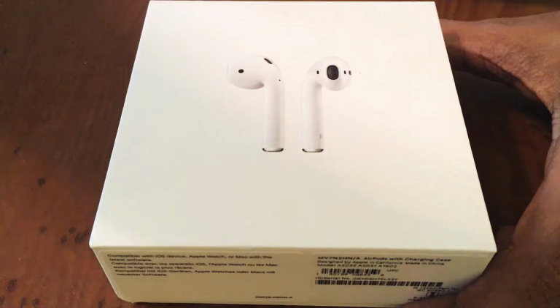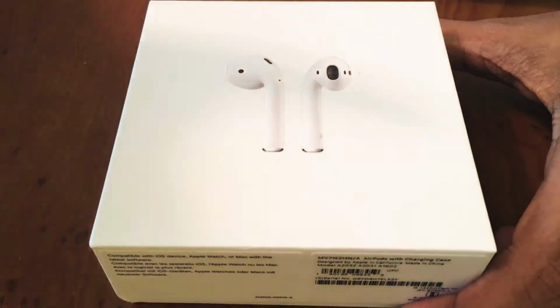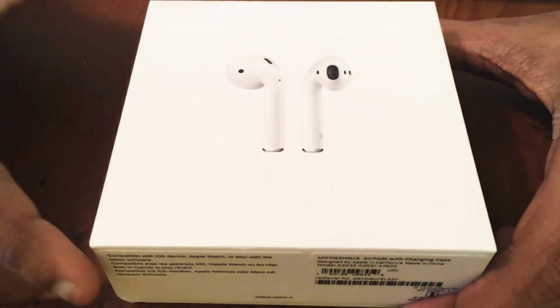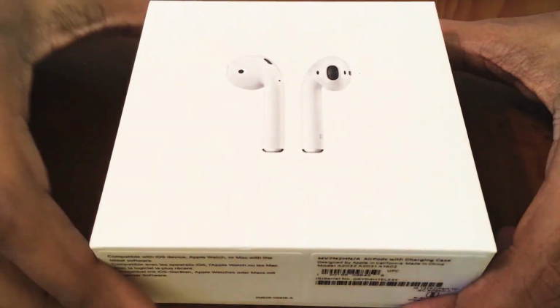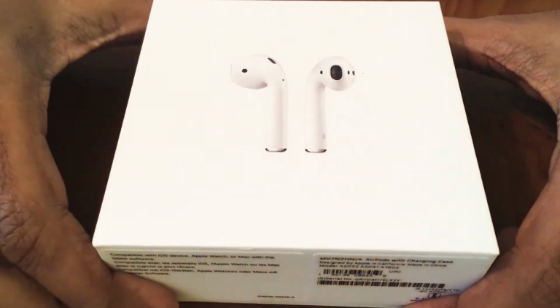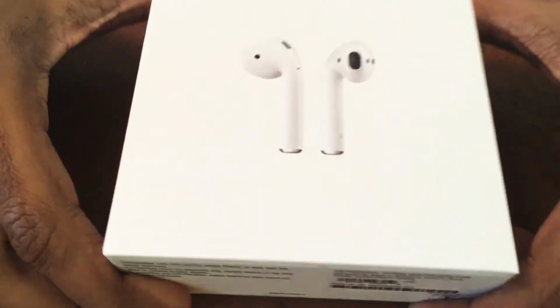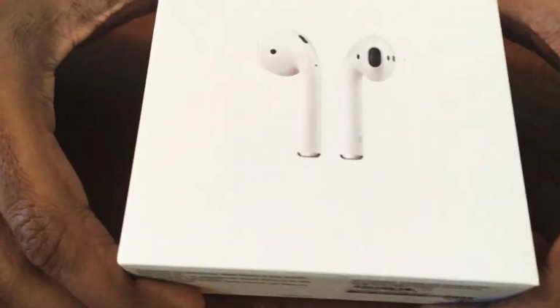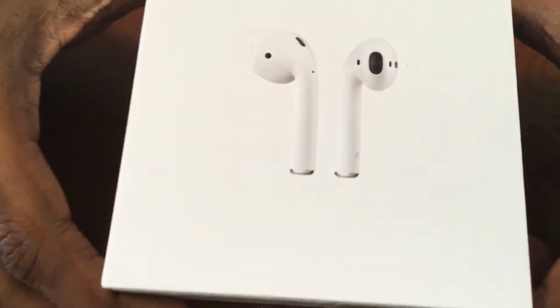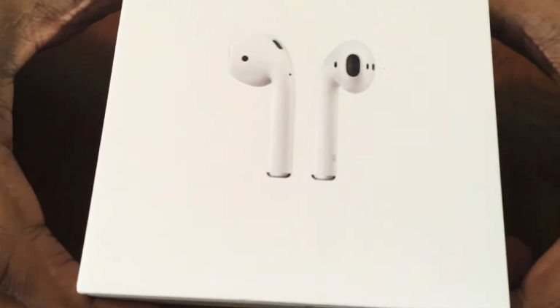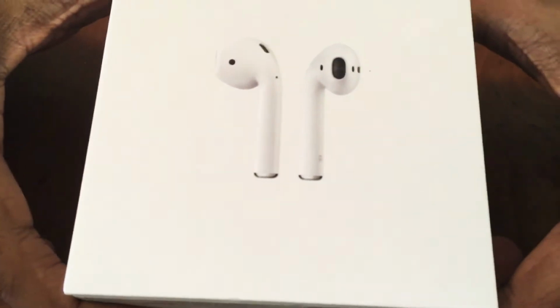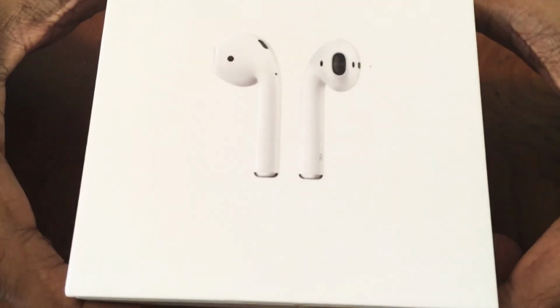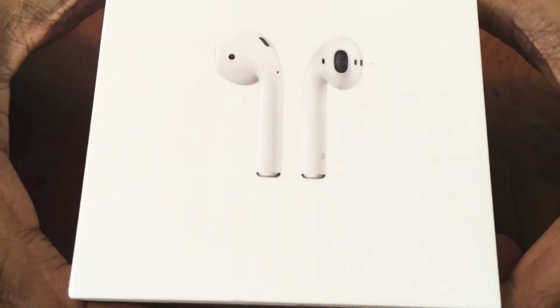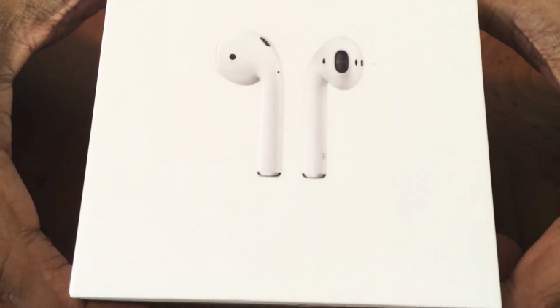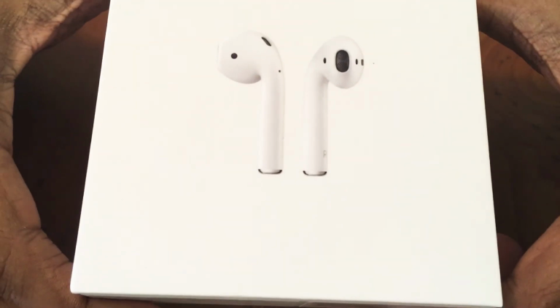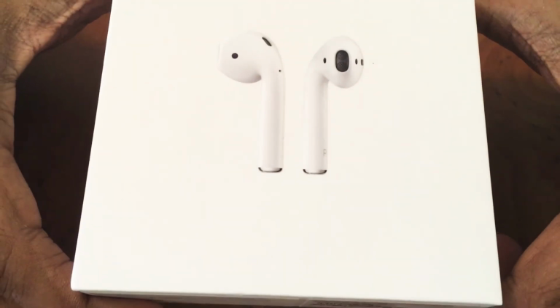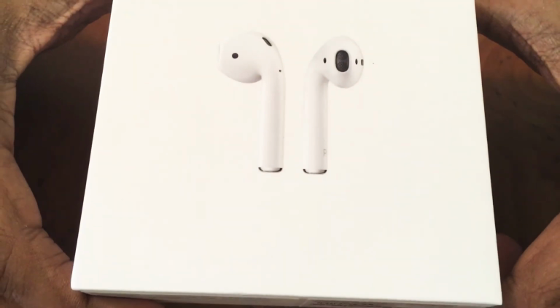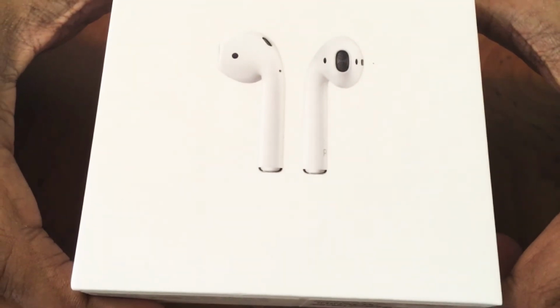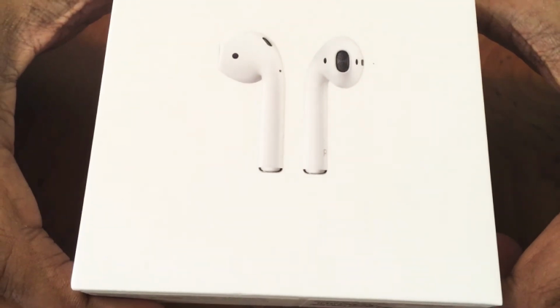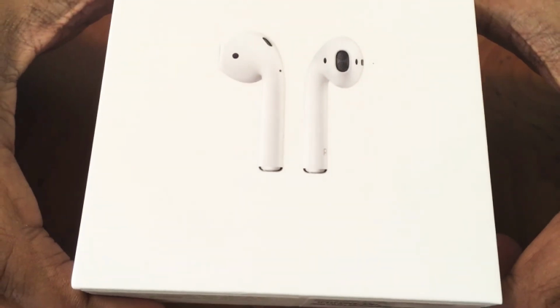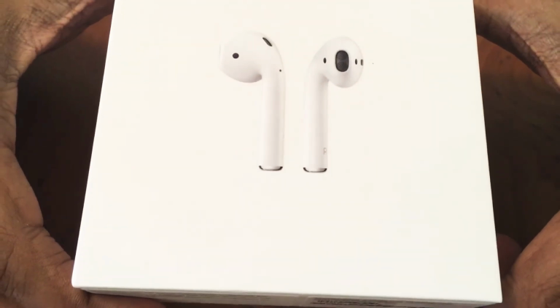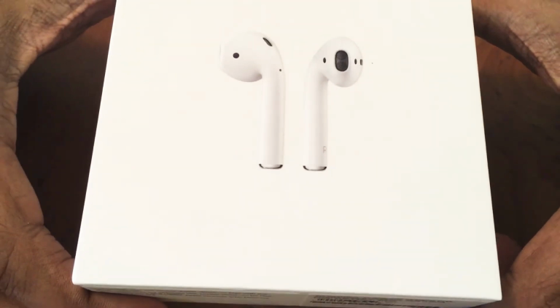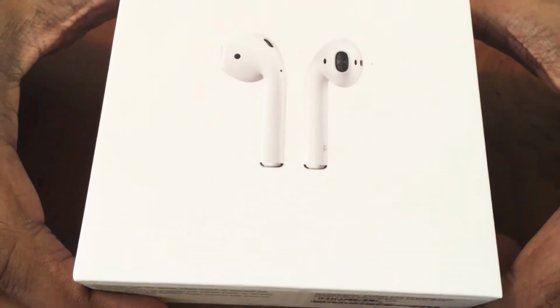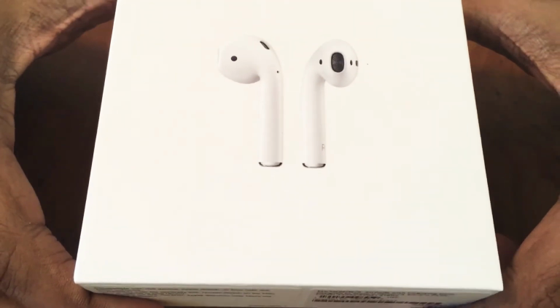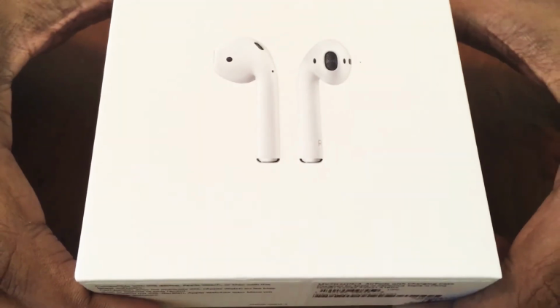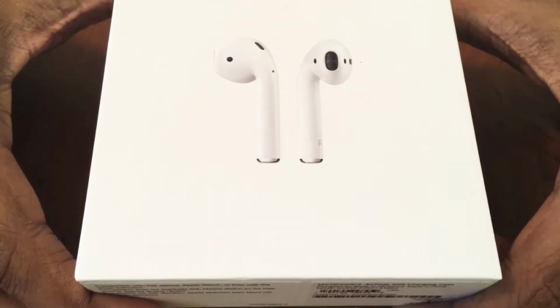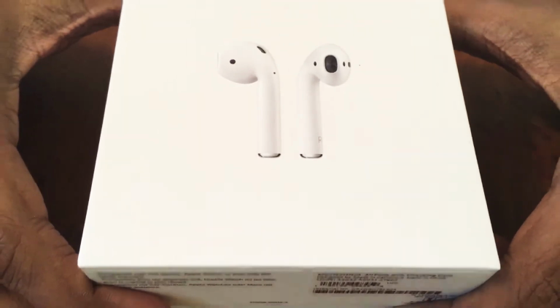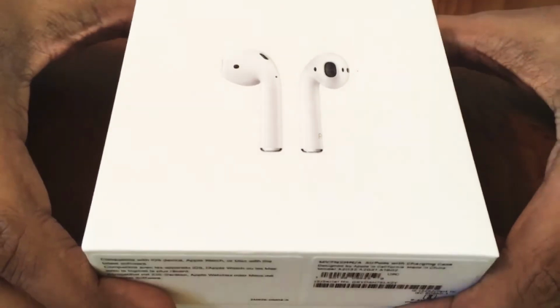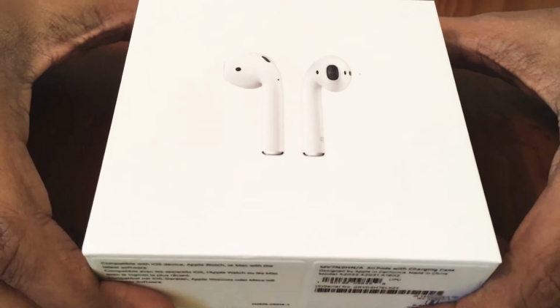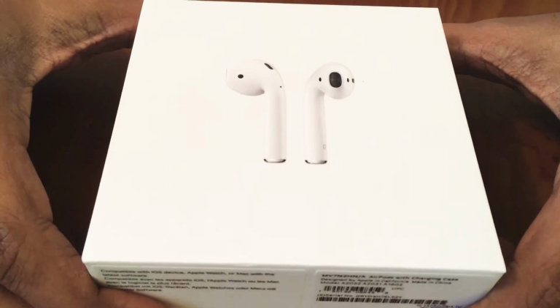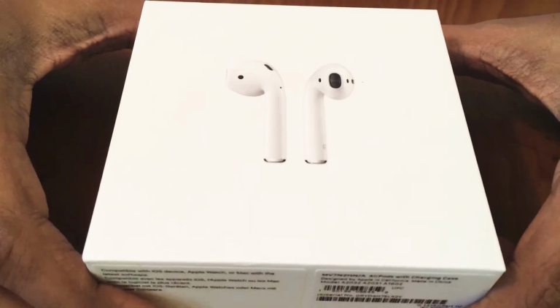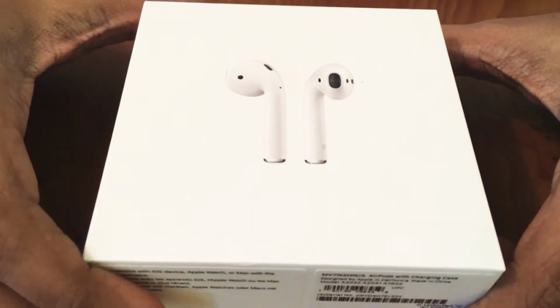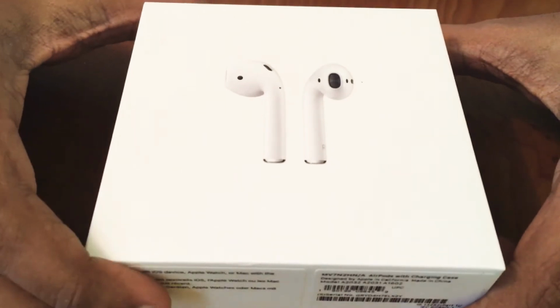So, this is new Apple AirPod. I'm going to do this unboxing.